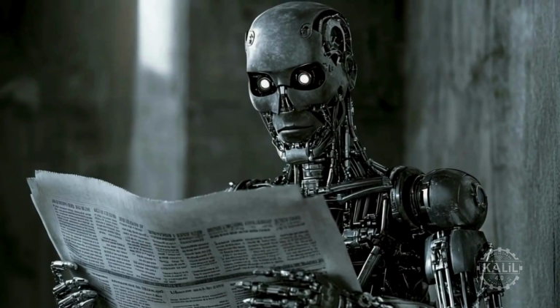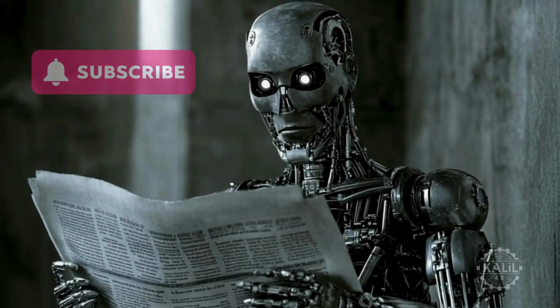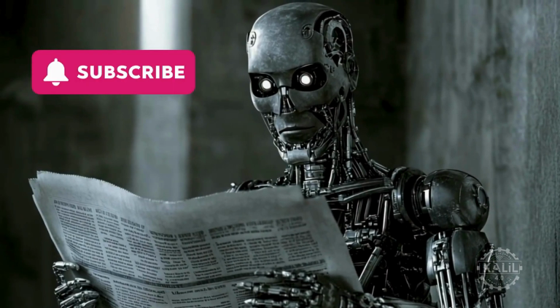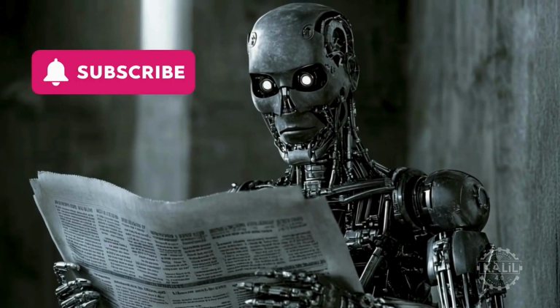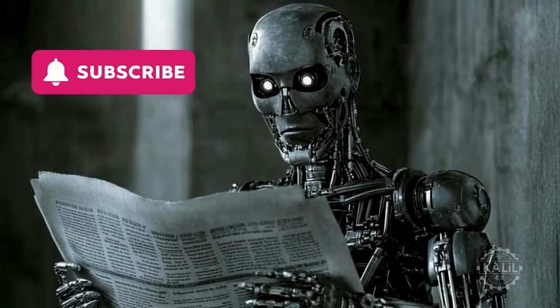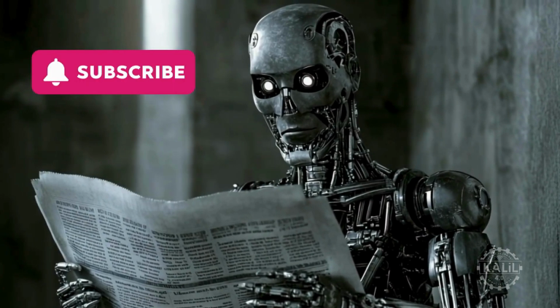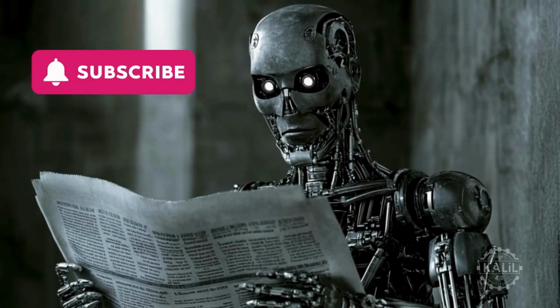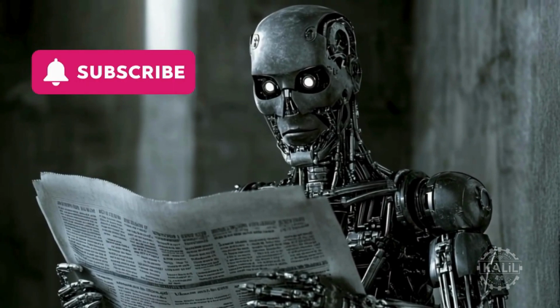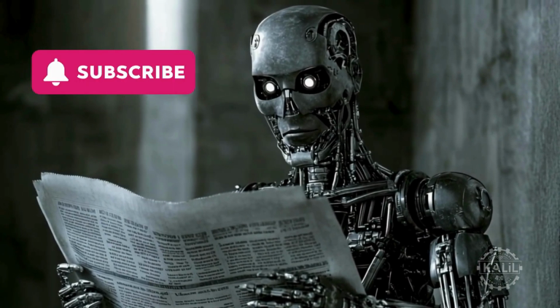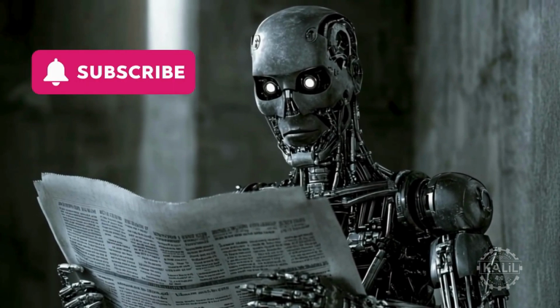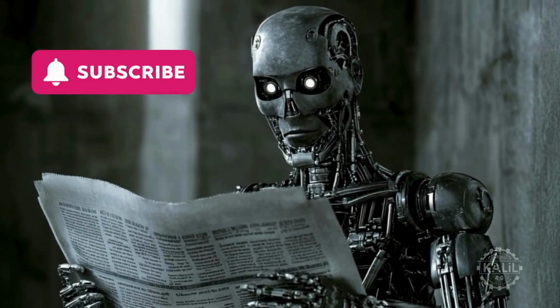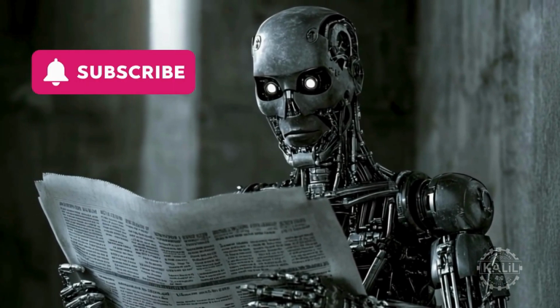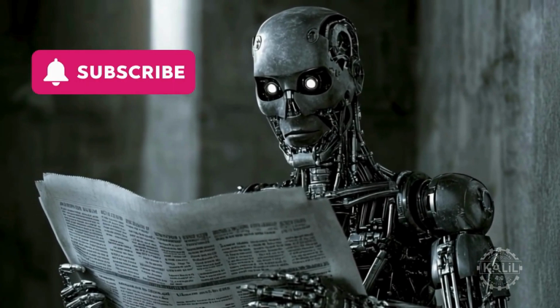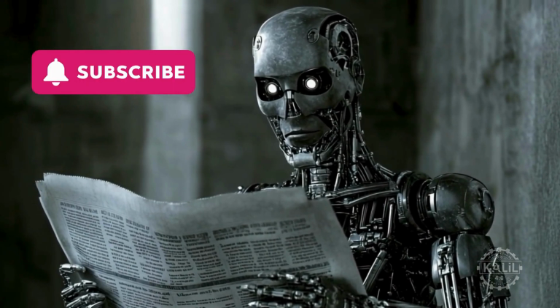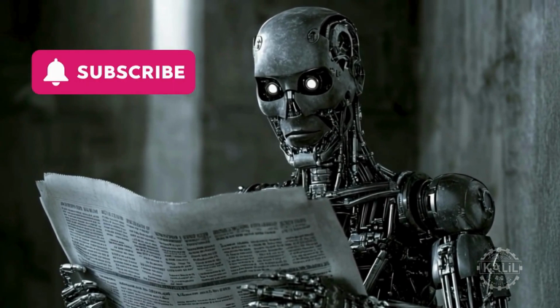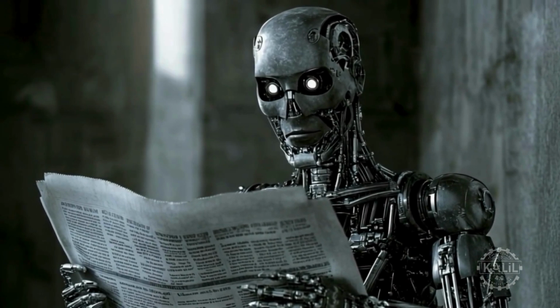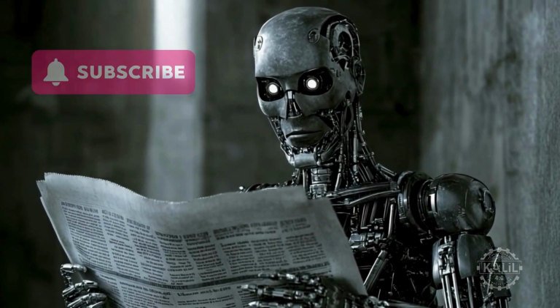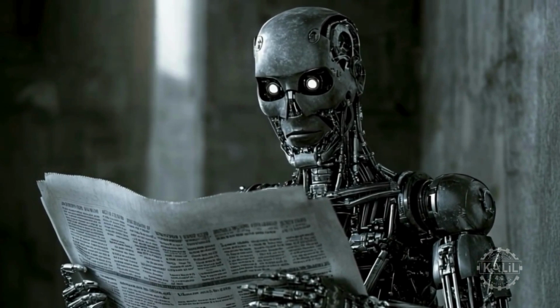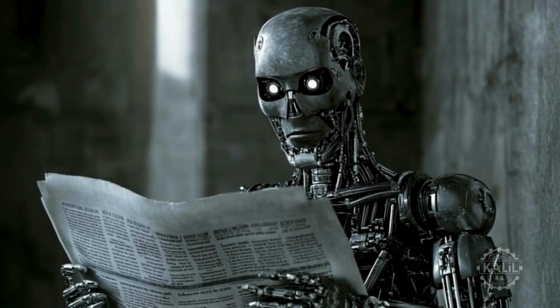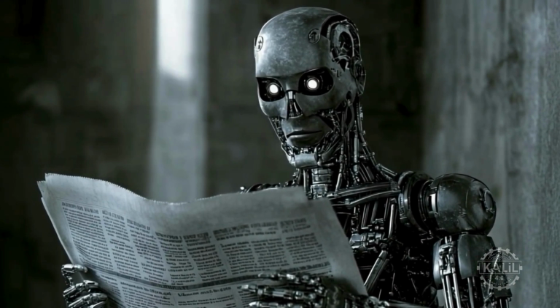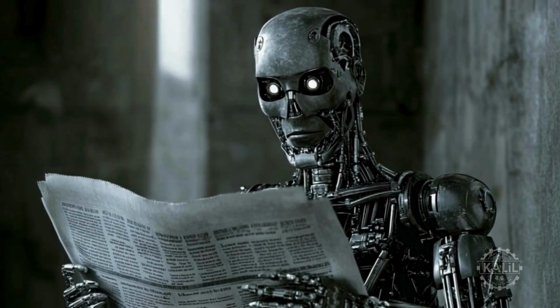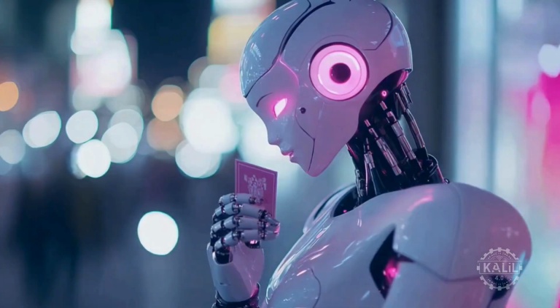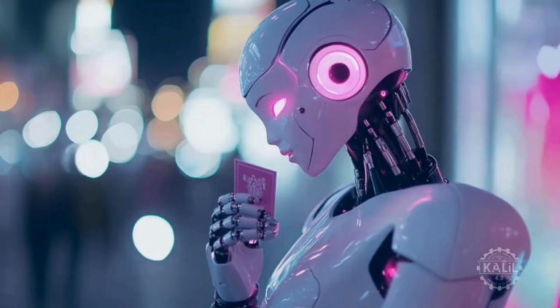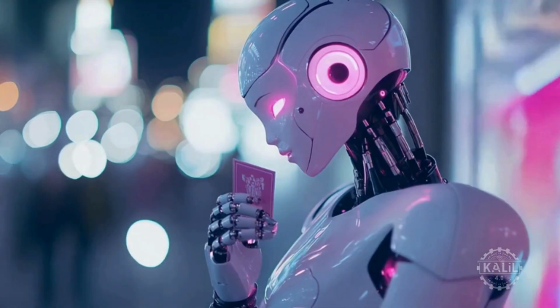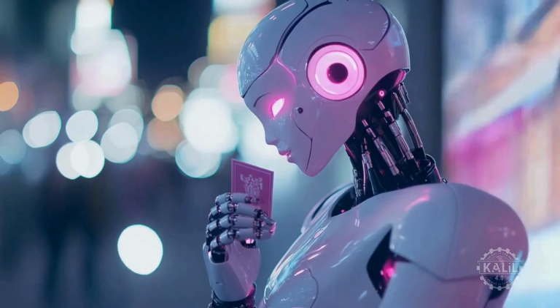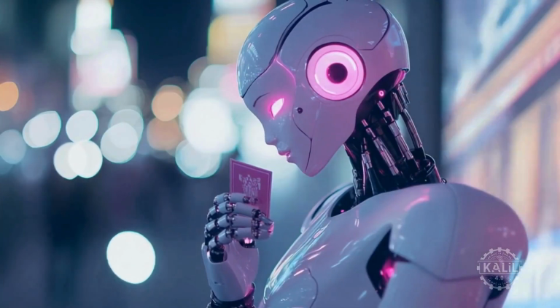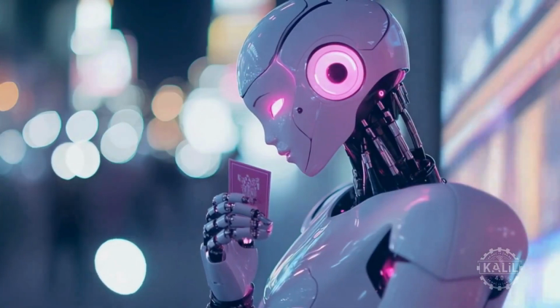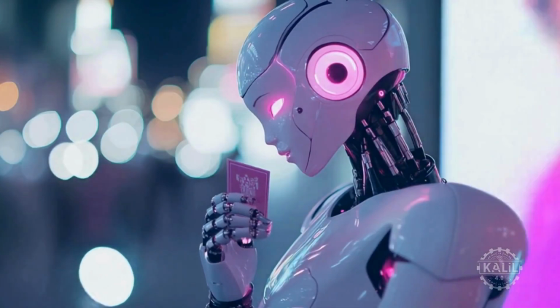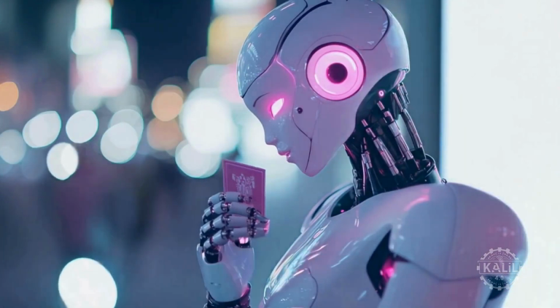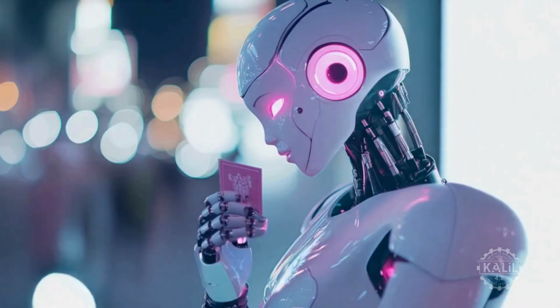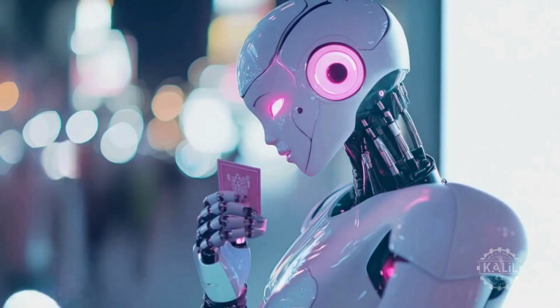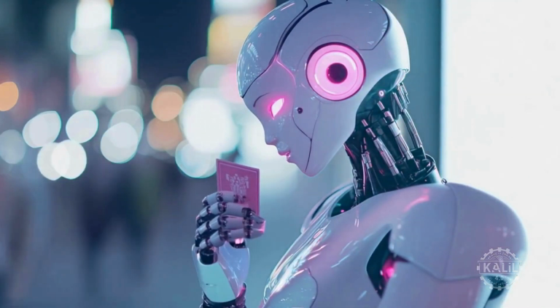Subscribe to stay up to date with the latest in humanoid robots as the market evolves rapidly.